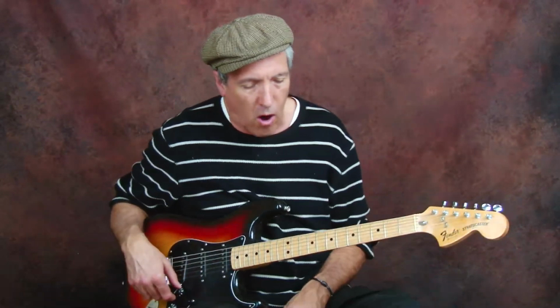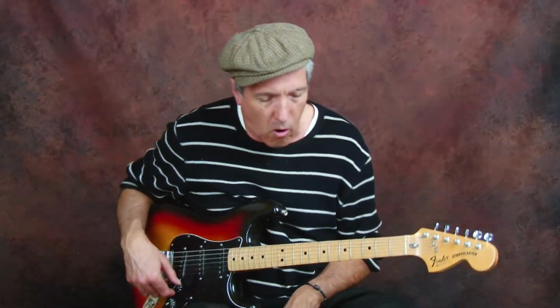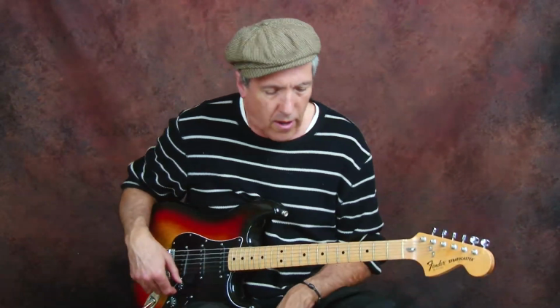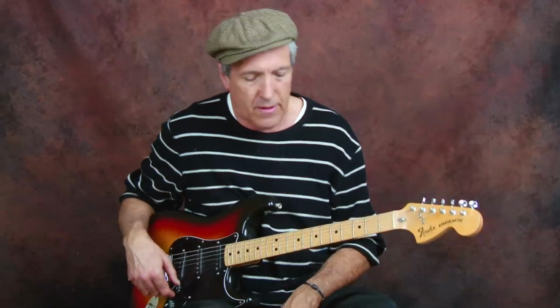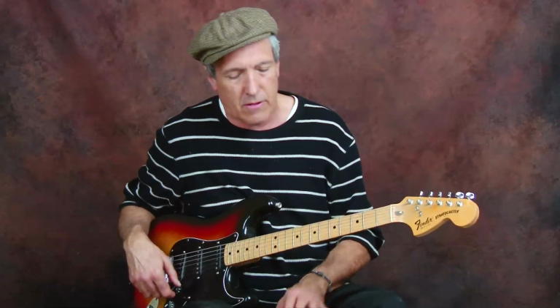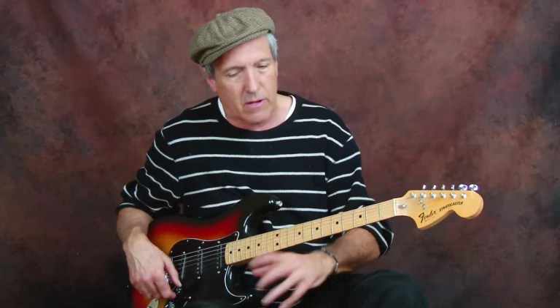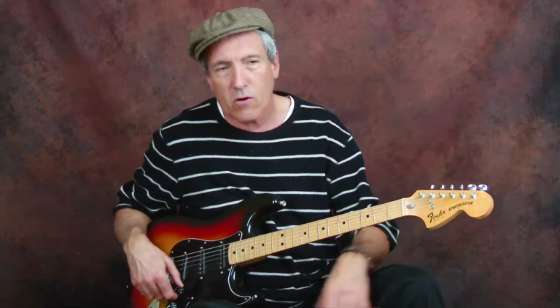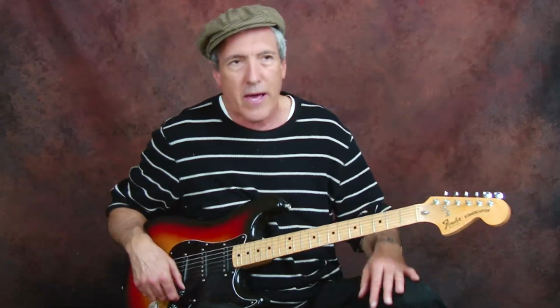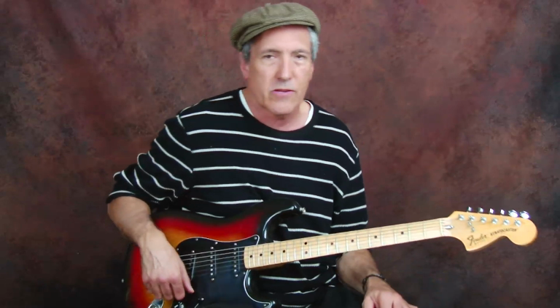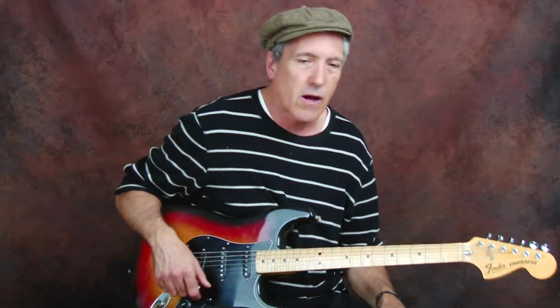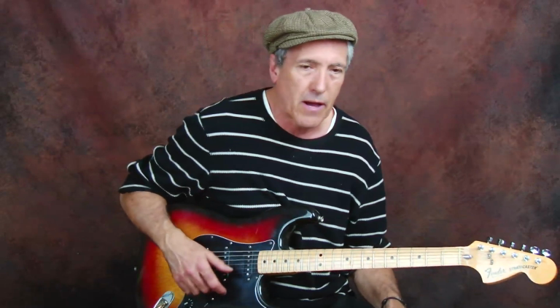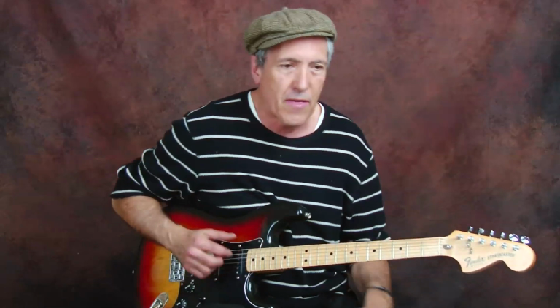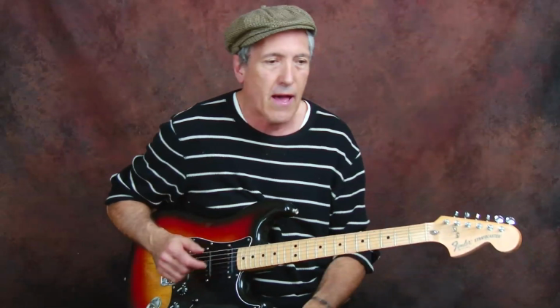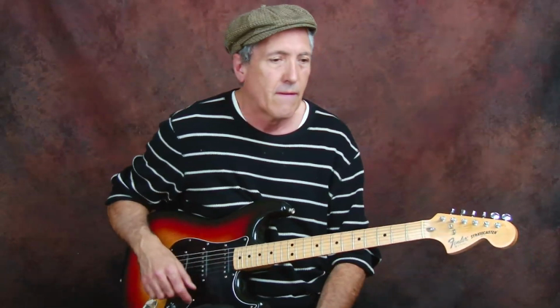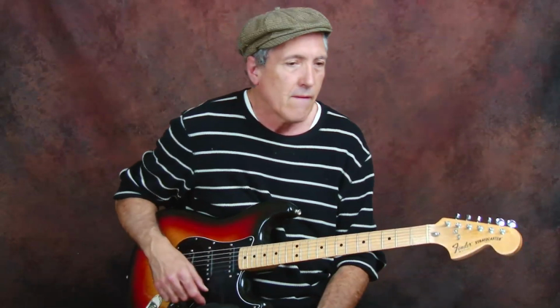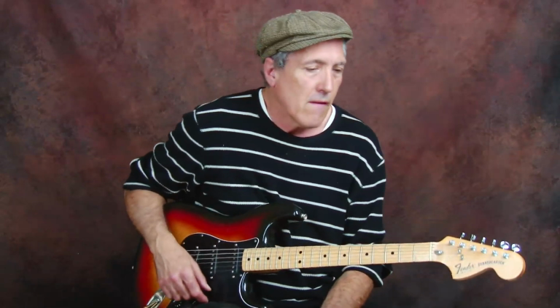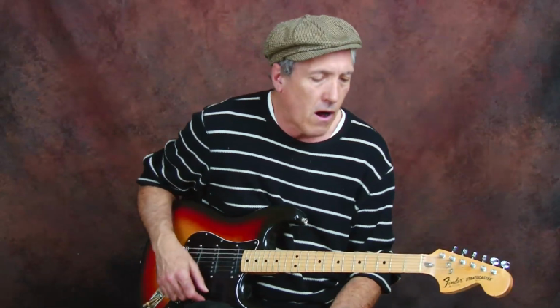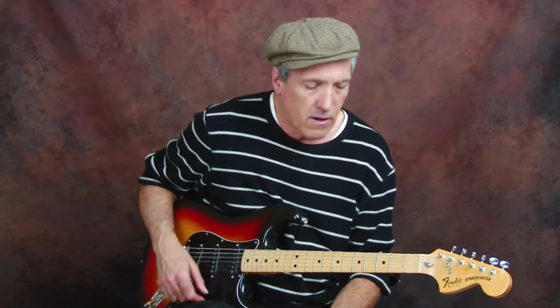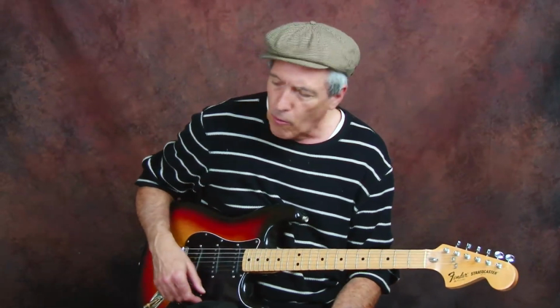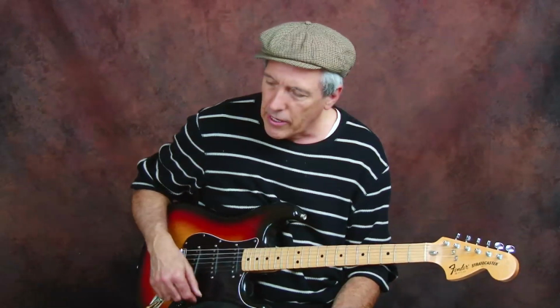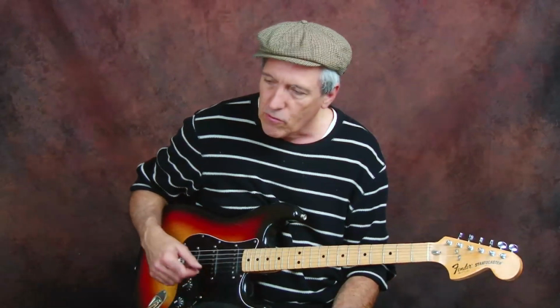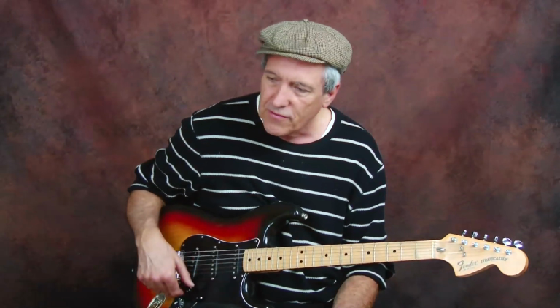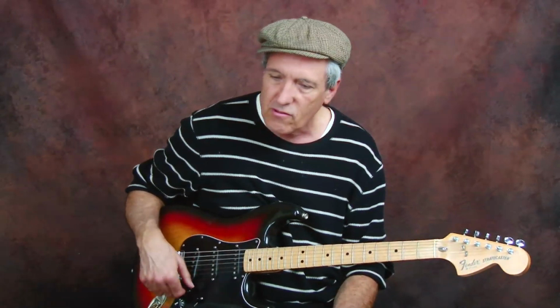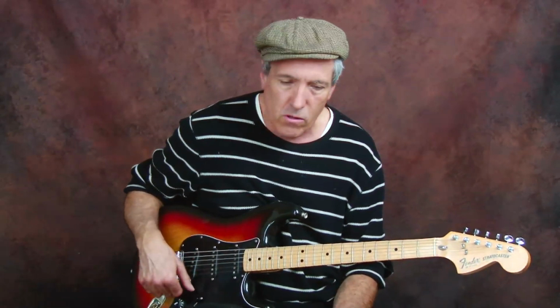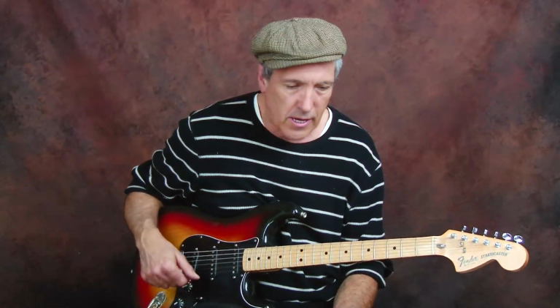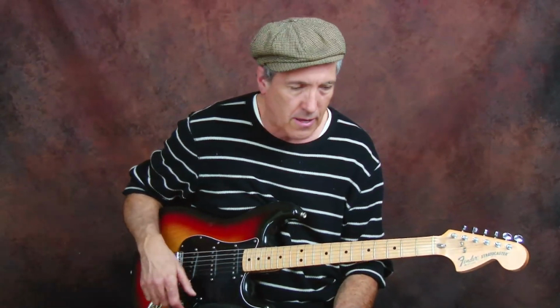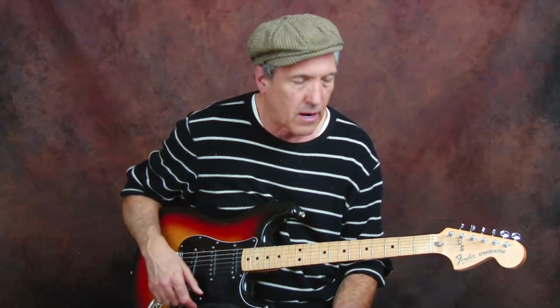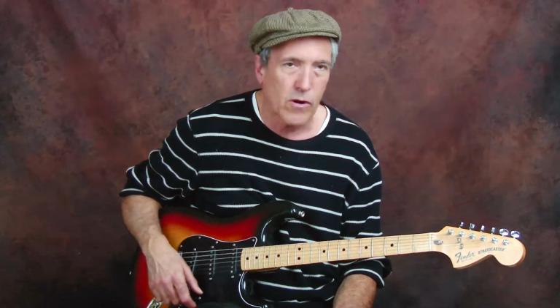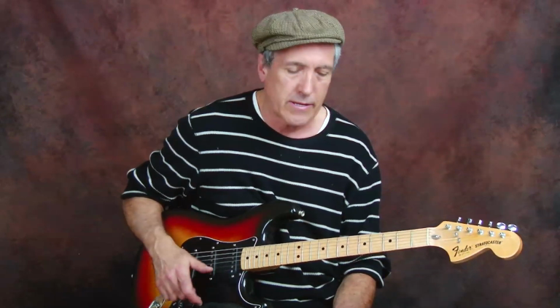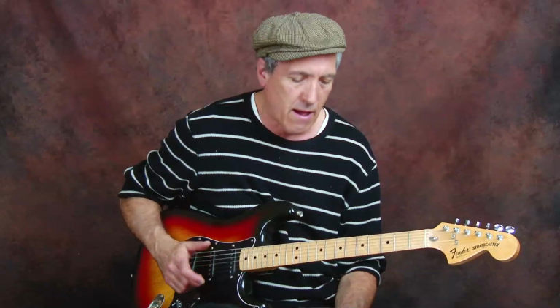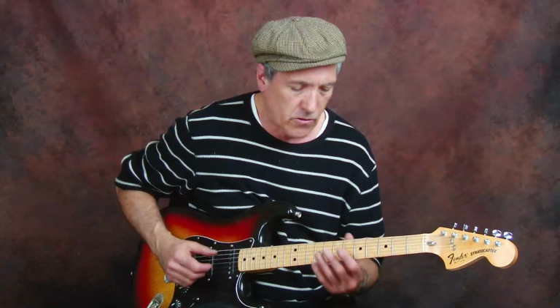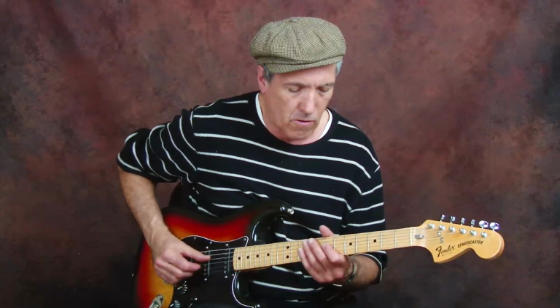We are in the key of E. I'll show you the riff without the wah-wah first, and then we'll go back and talk about that. I'll play the riff slowly and then I'll break it down.